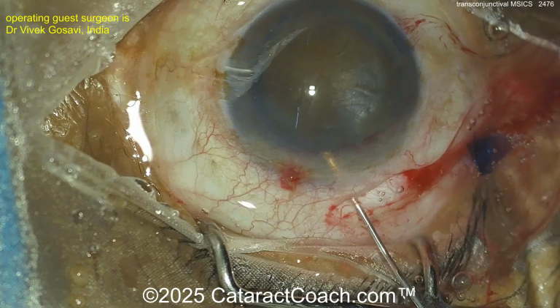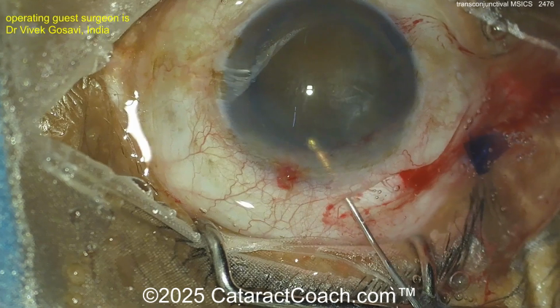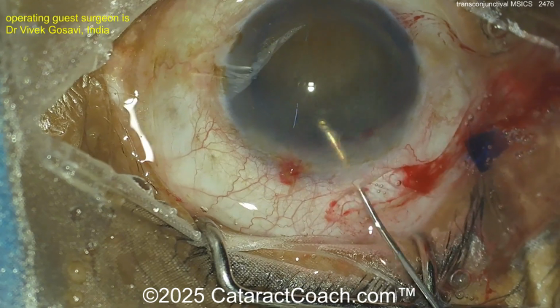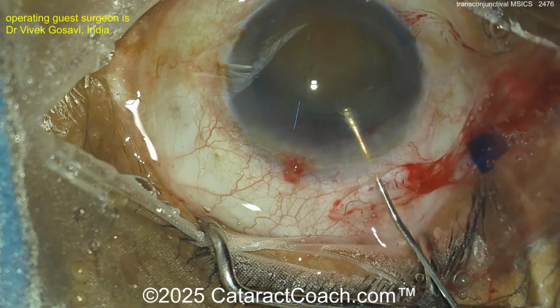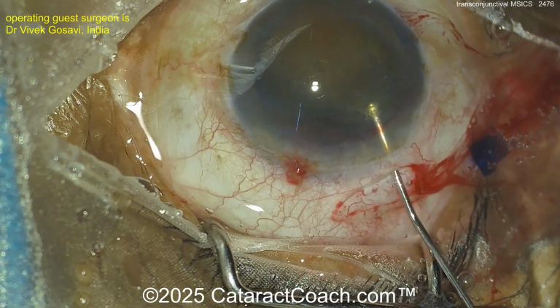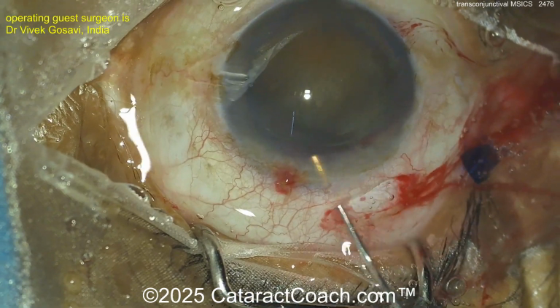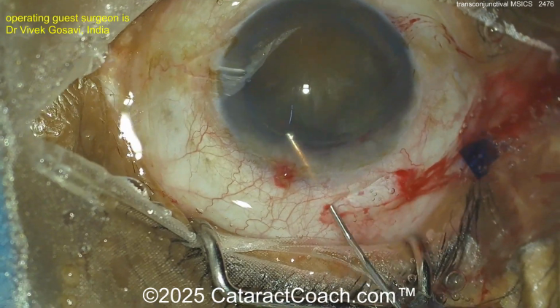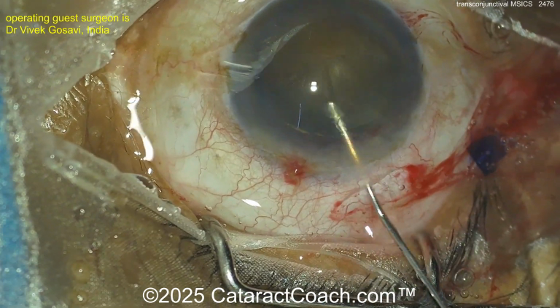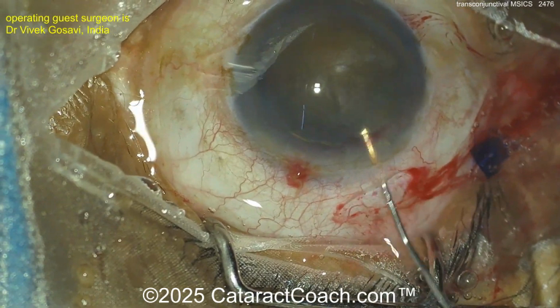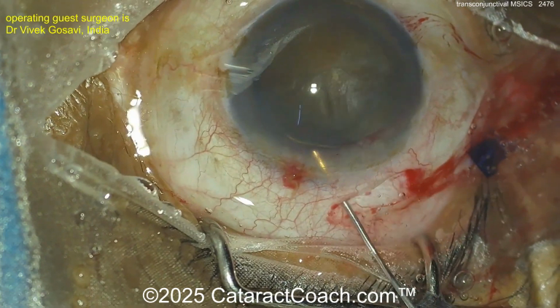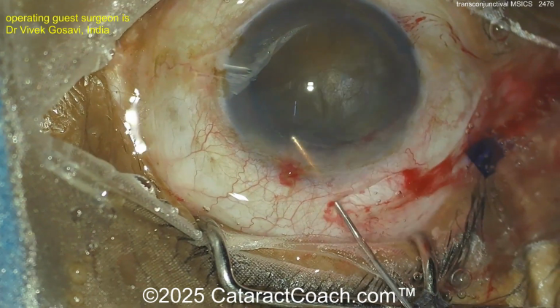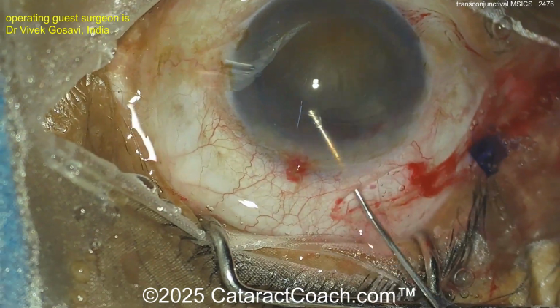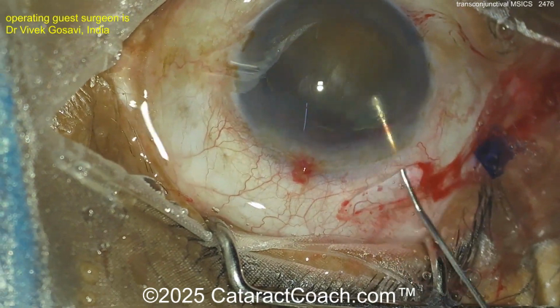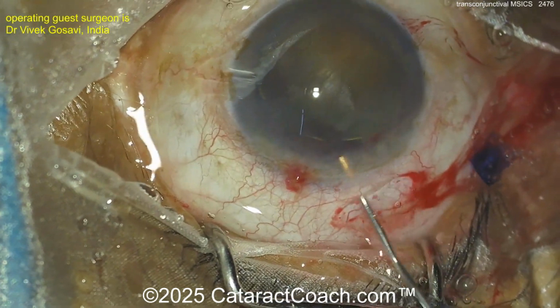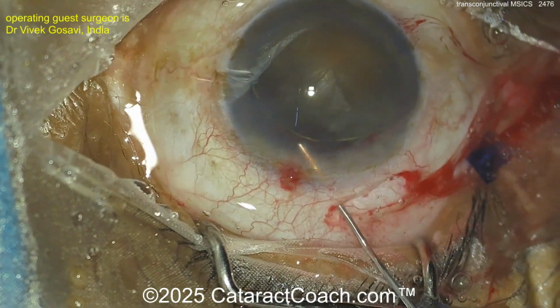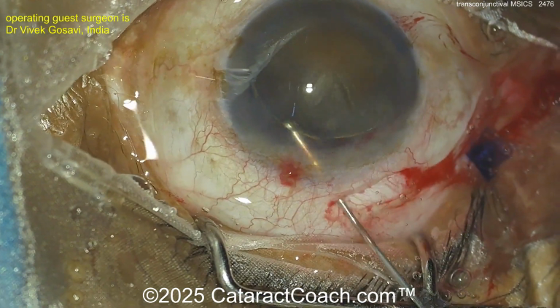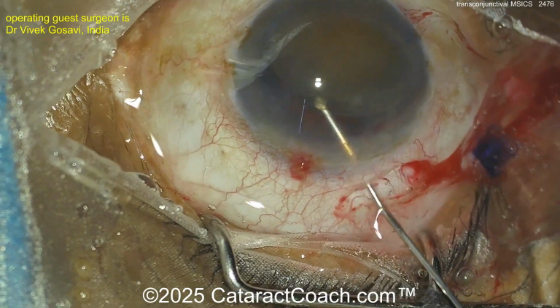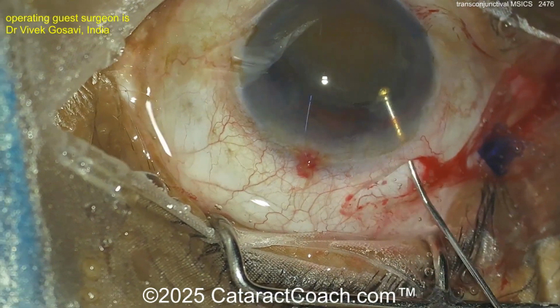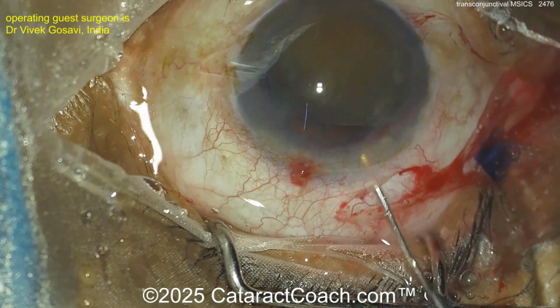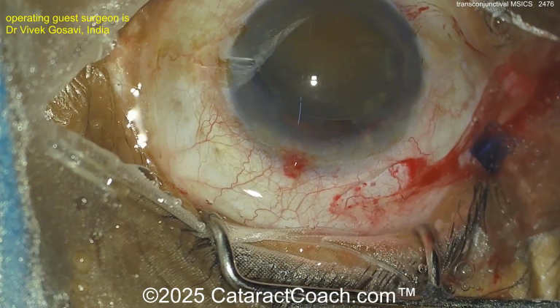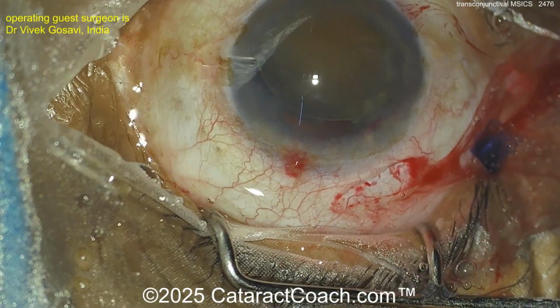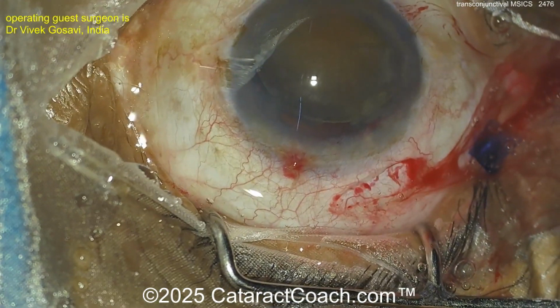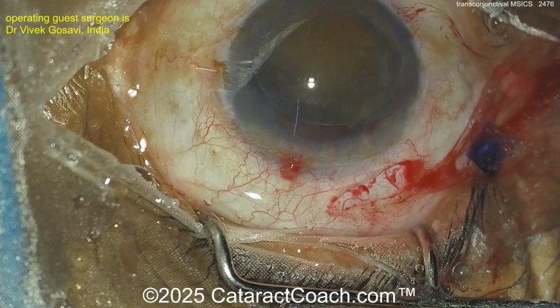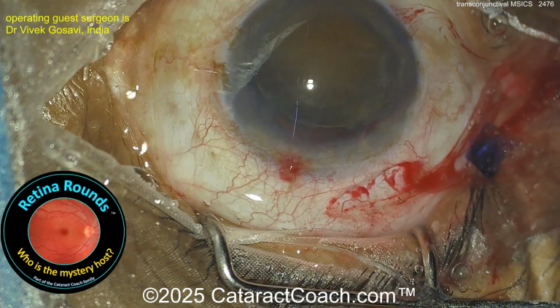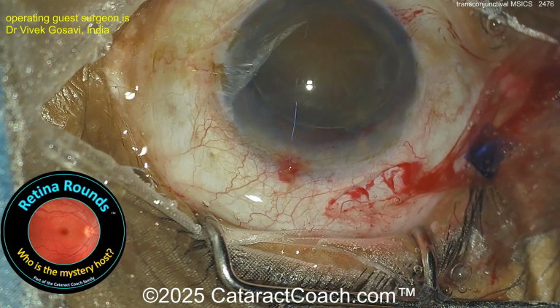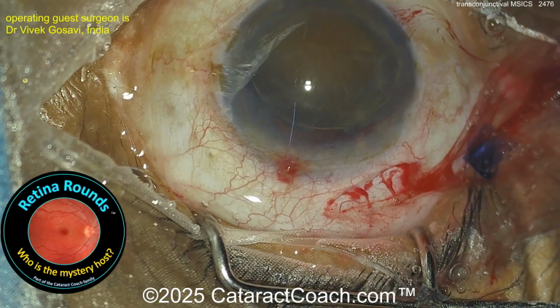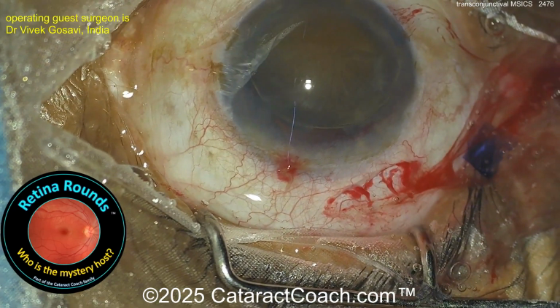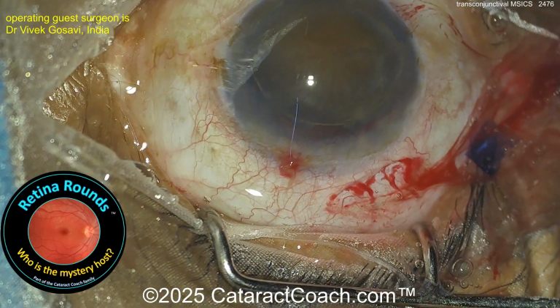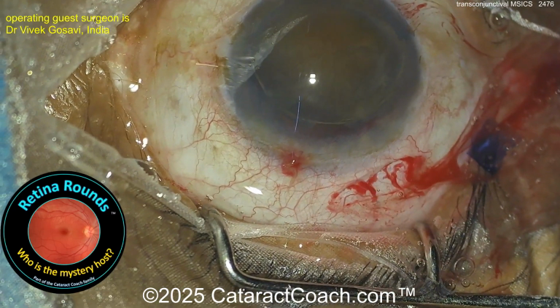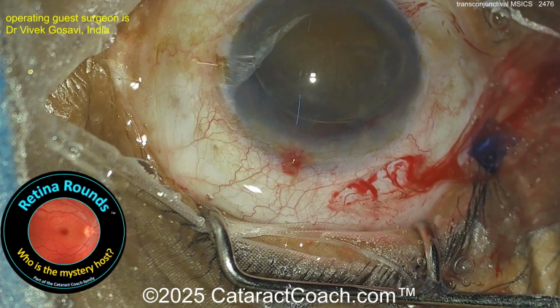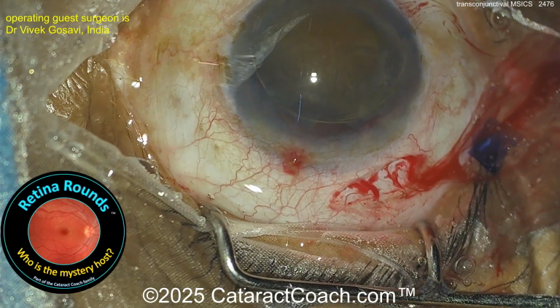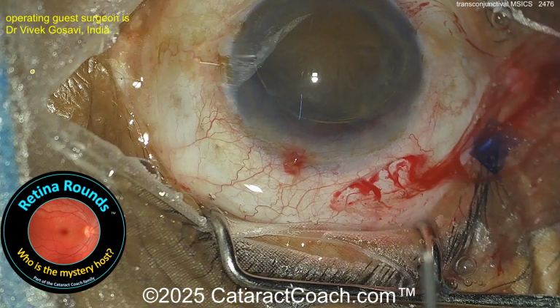Here we go — get that nucleus up, up, up — lift it up there. Fantastic — above the iris, above the capsule.